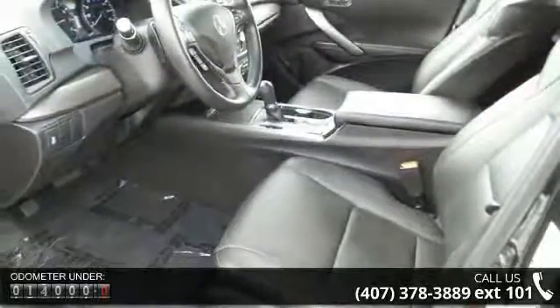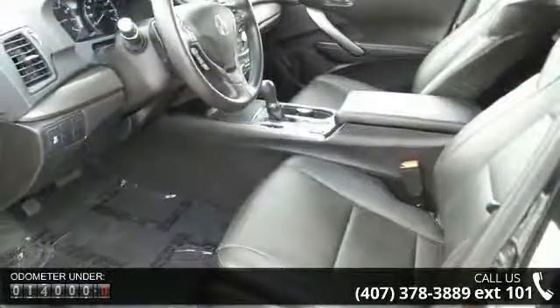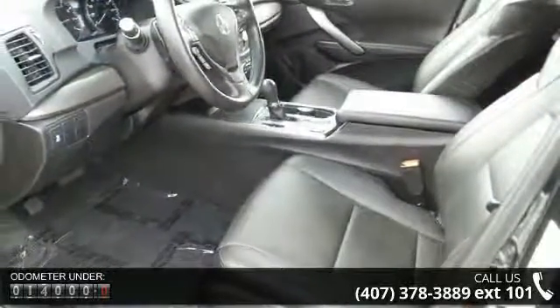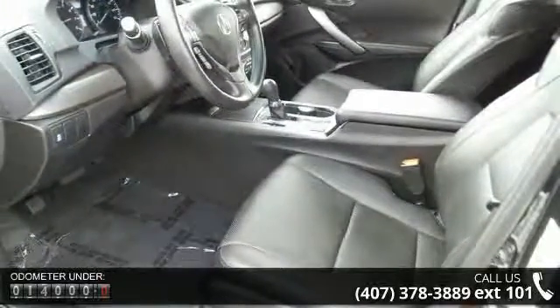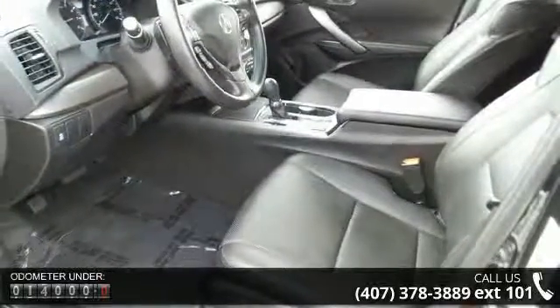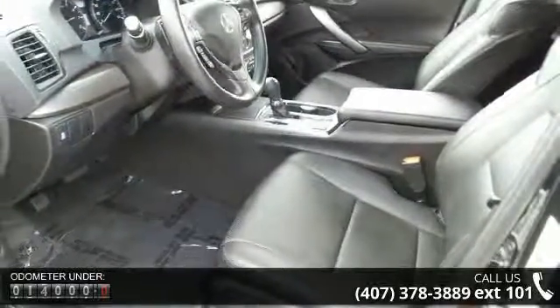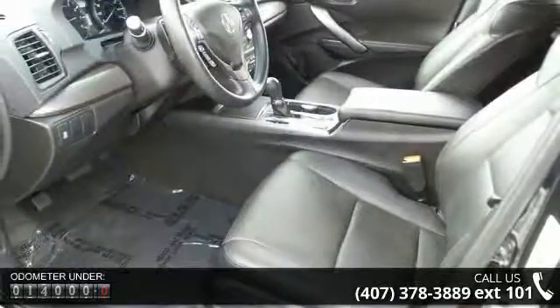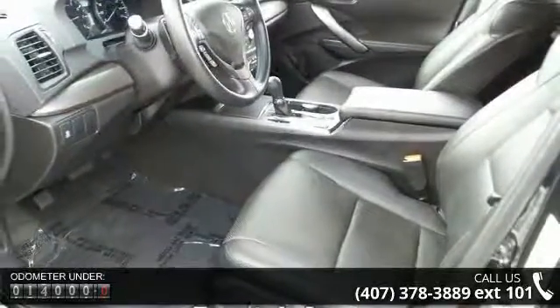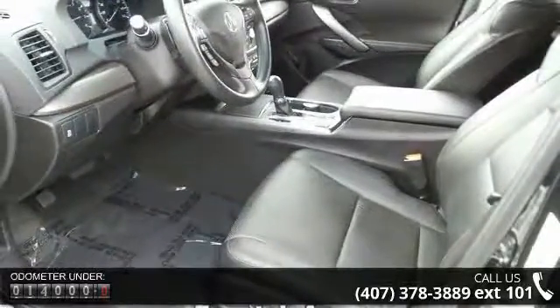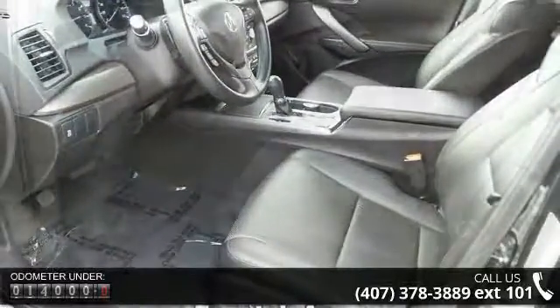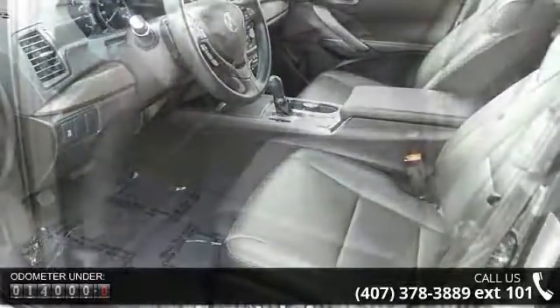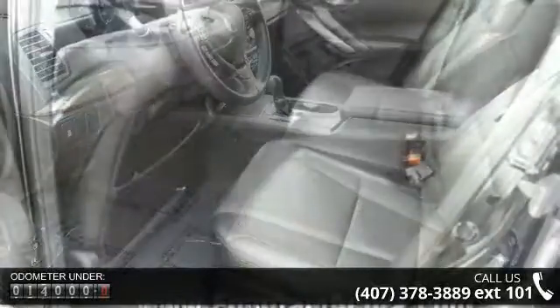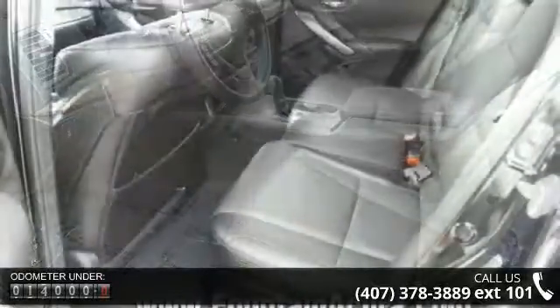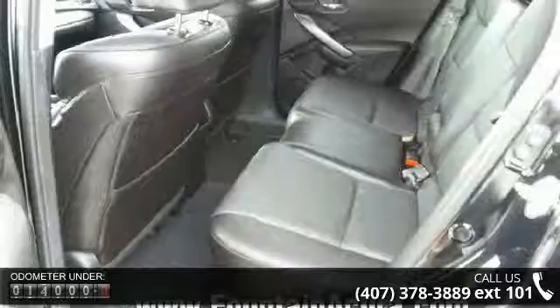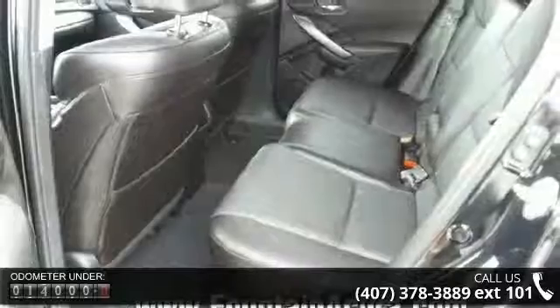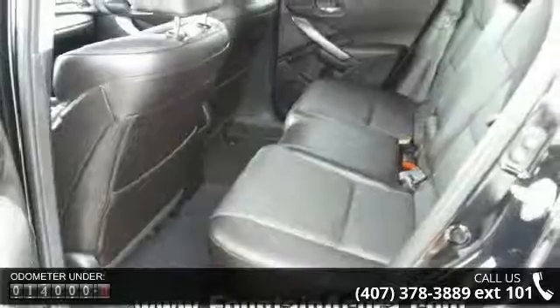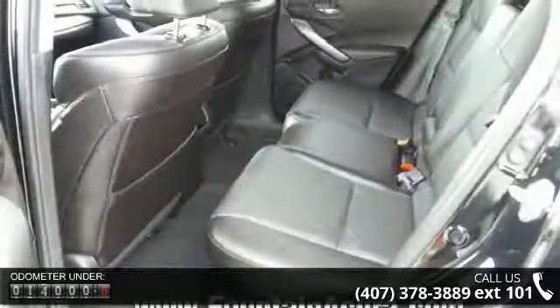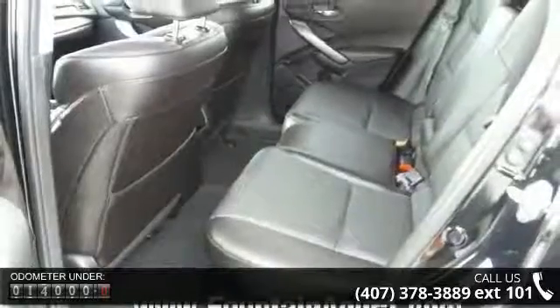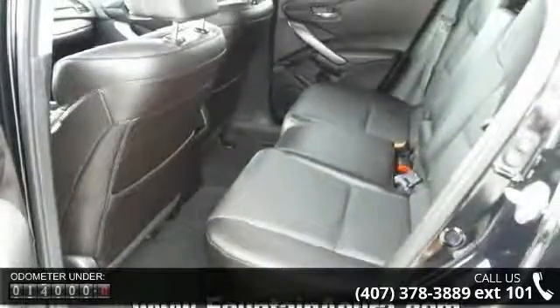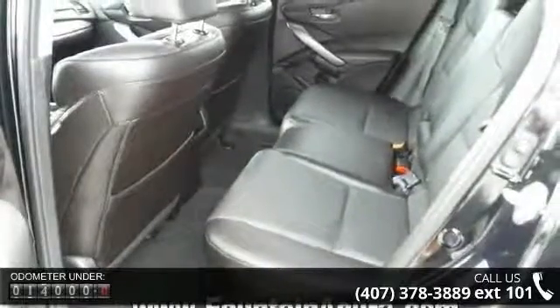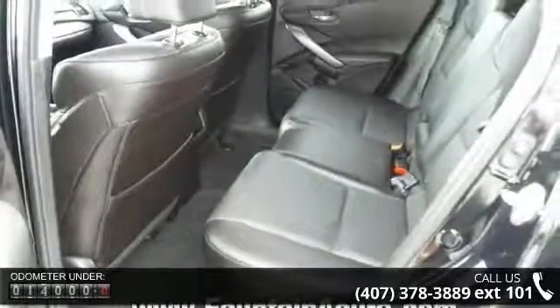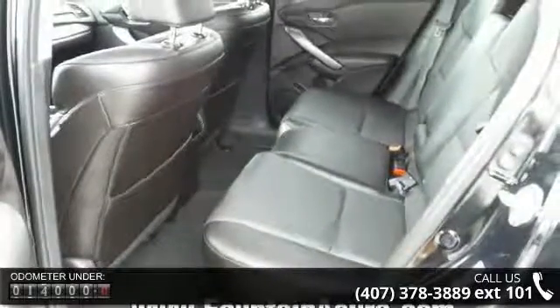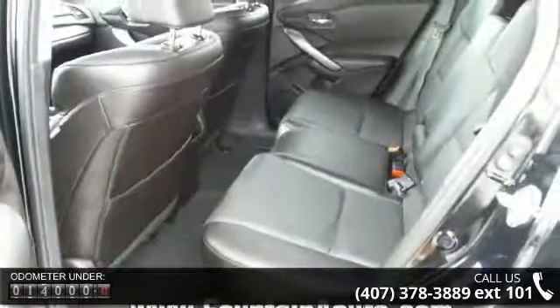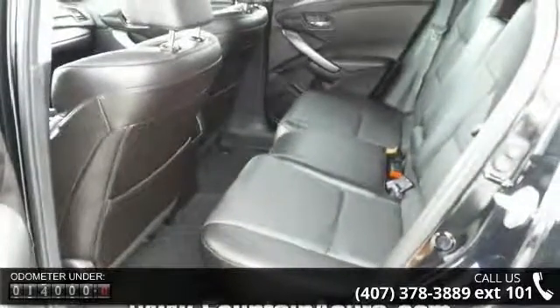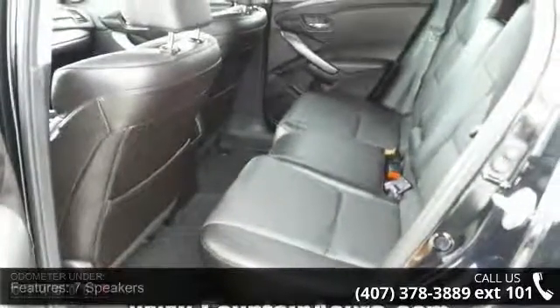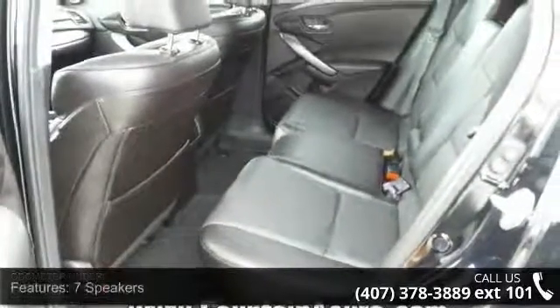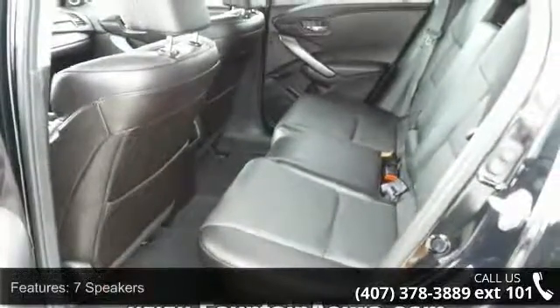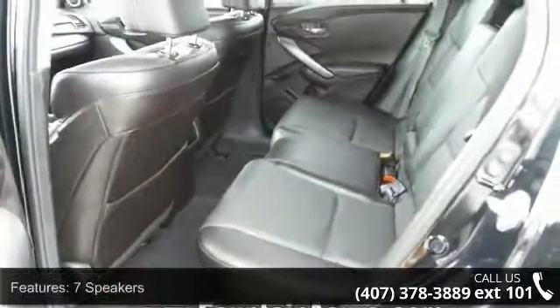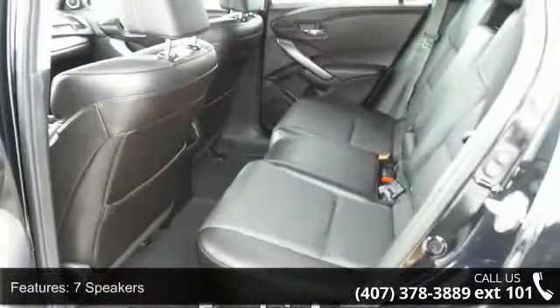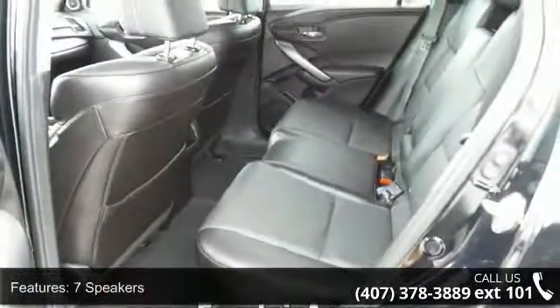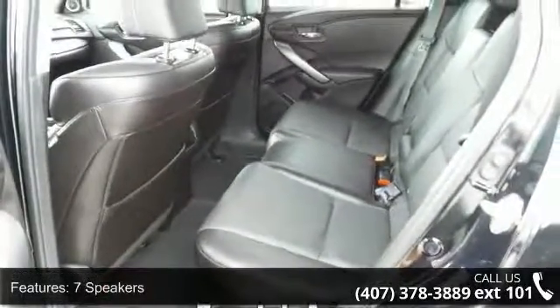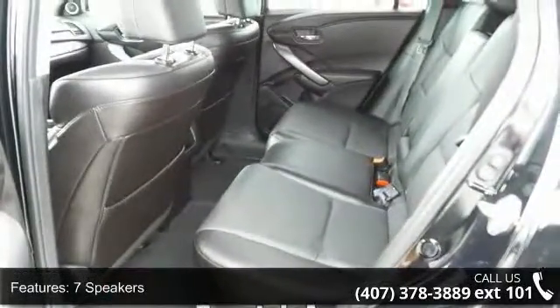Air Conditioning, Automatic Temperature Control, Rear Window Defroster, Memory Seat, Power Driver Seat.